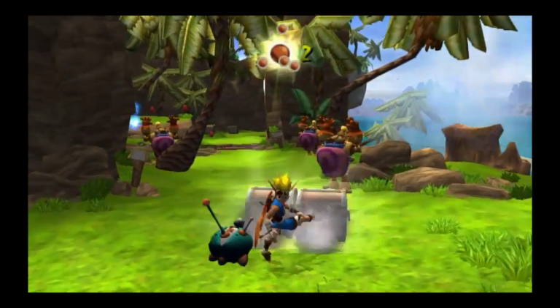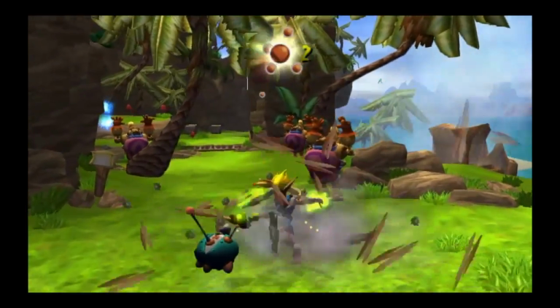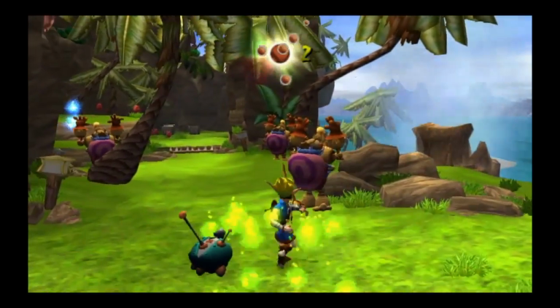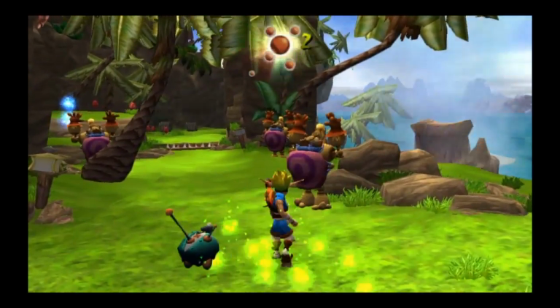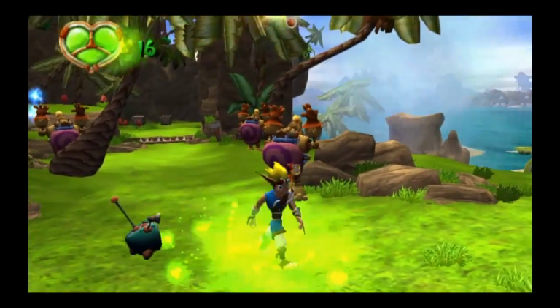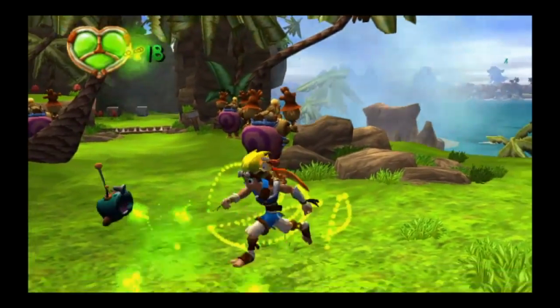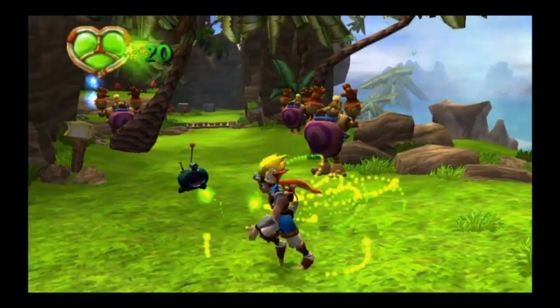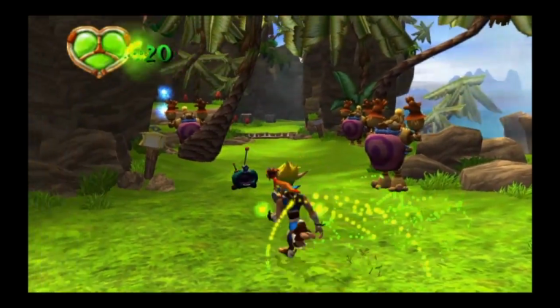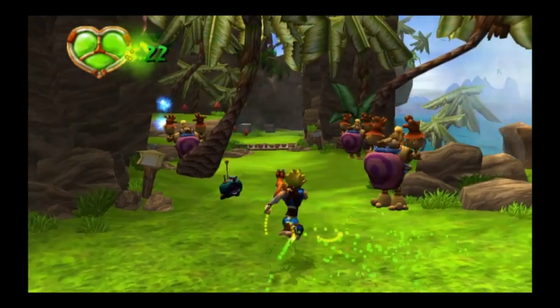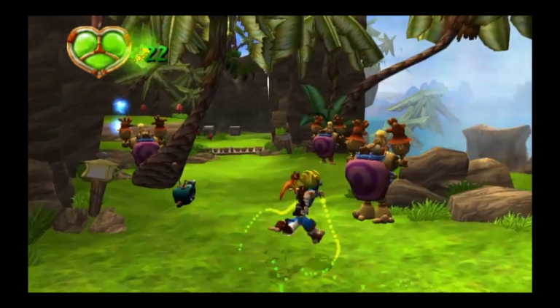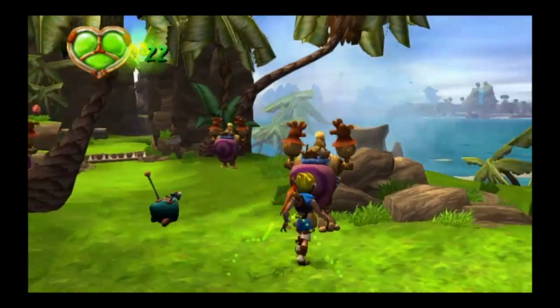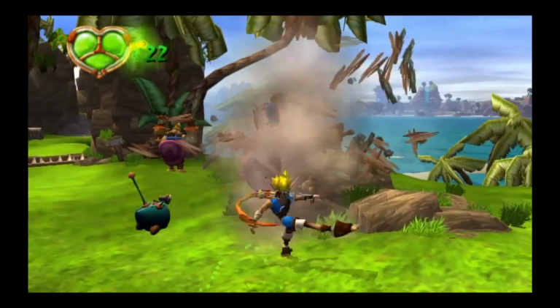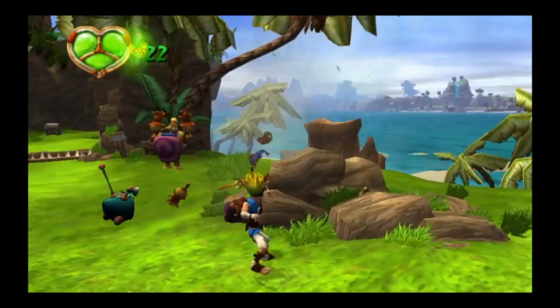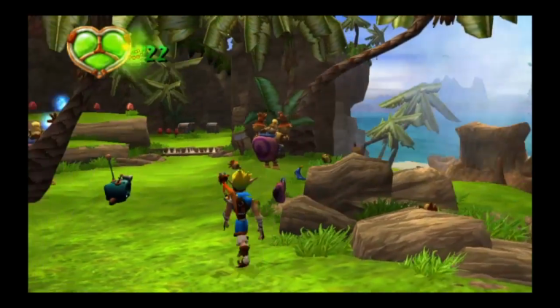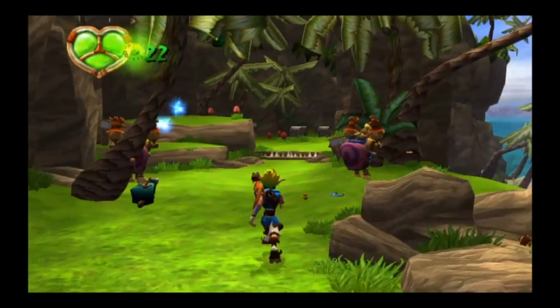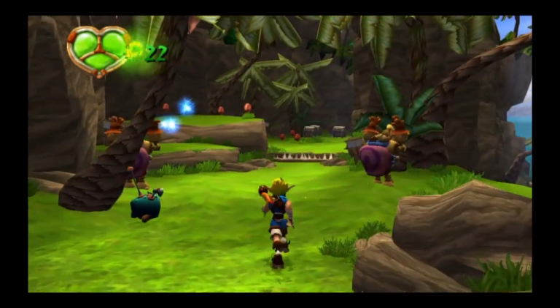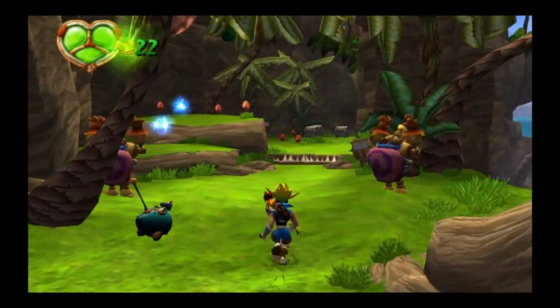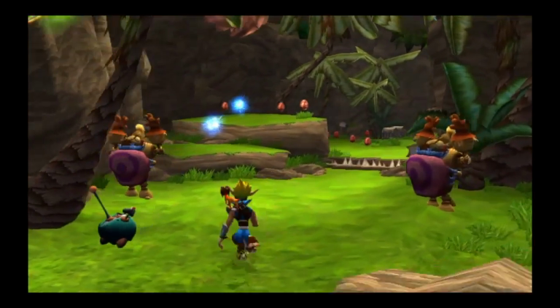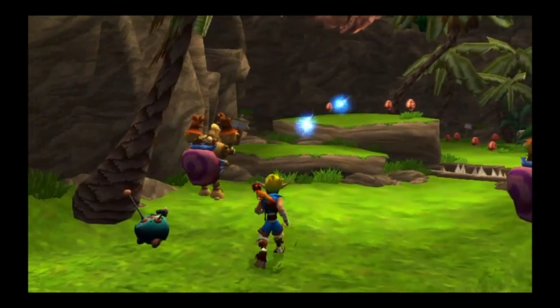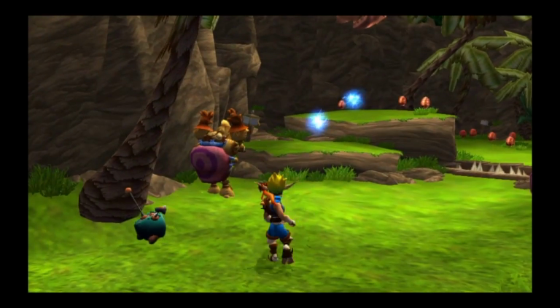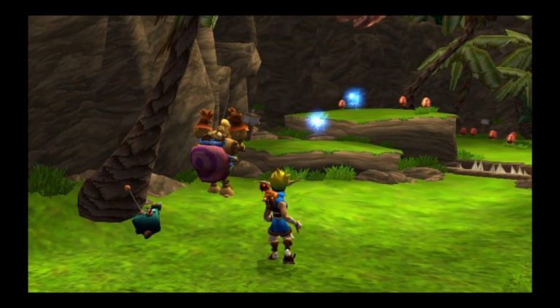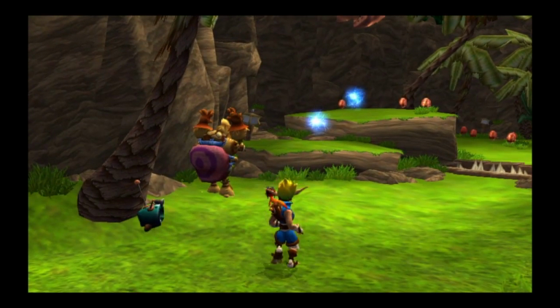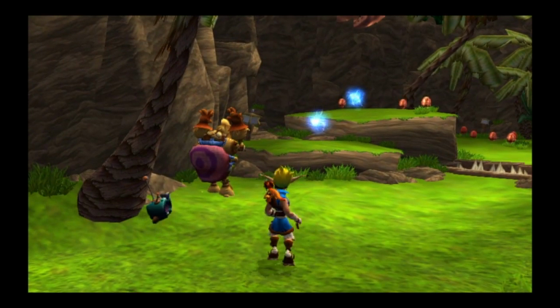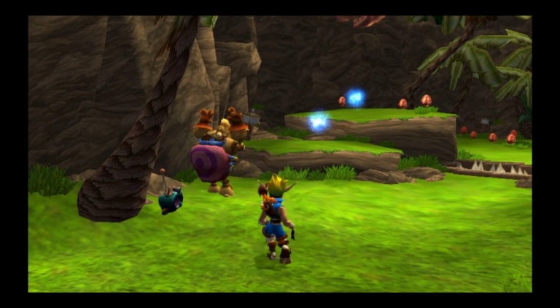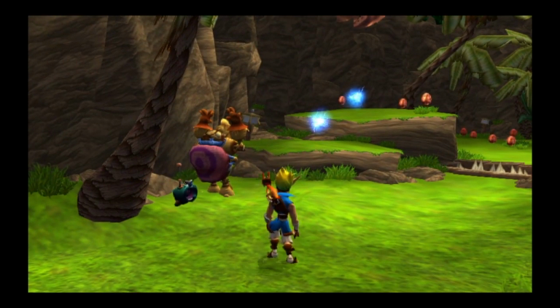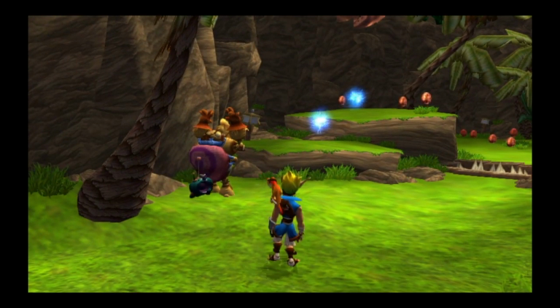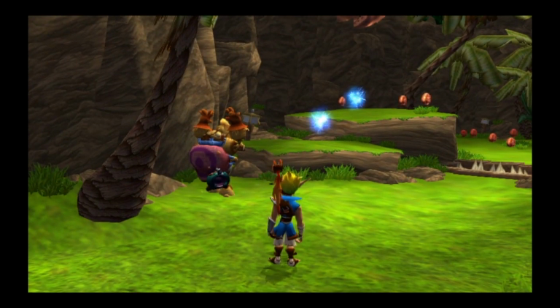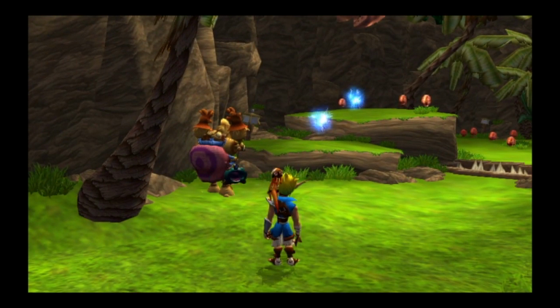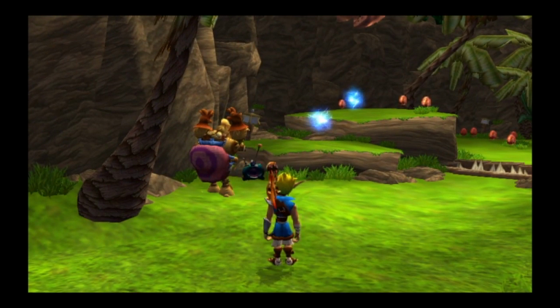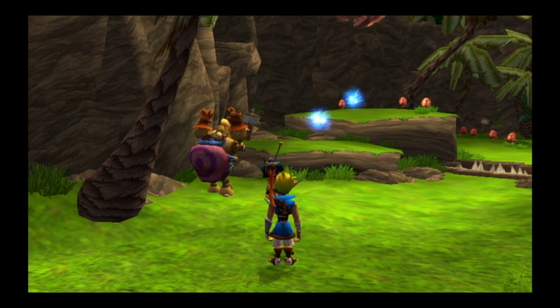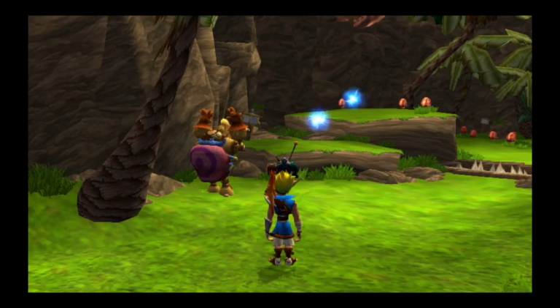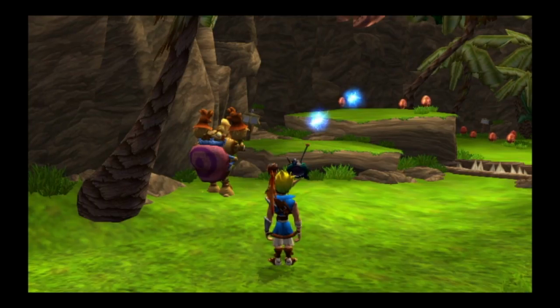That last Scout Flag had a power cell! I'll bet if you collect all seven in each area, you can find even more power cells!